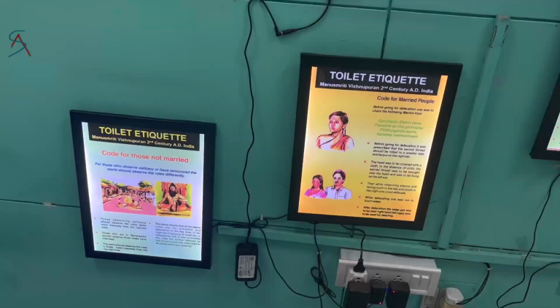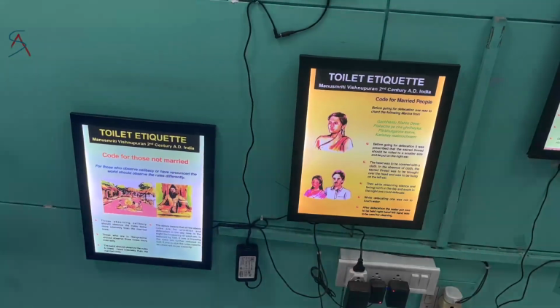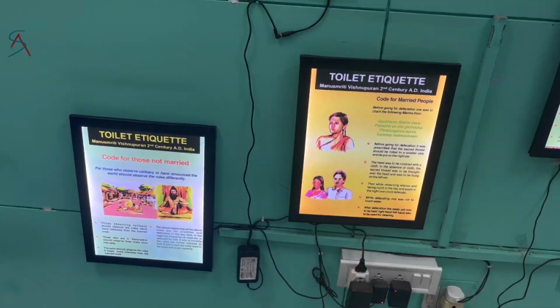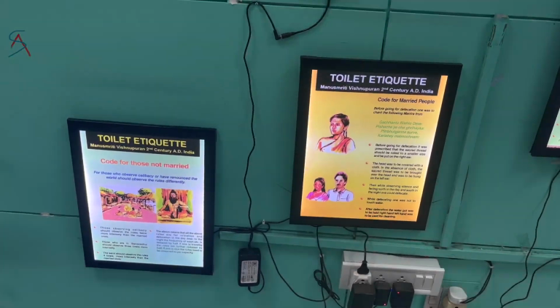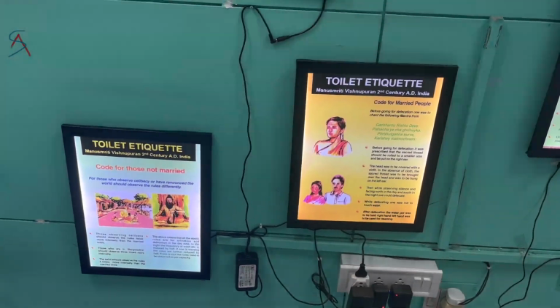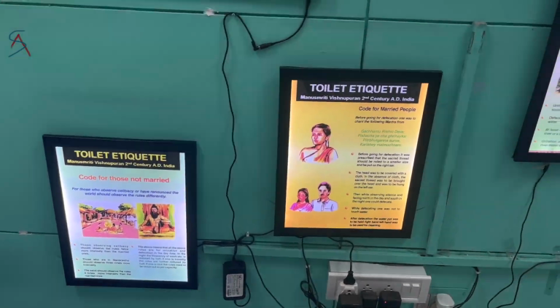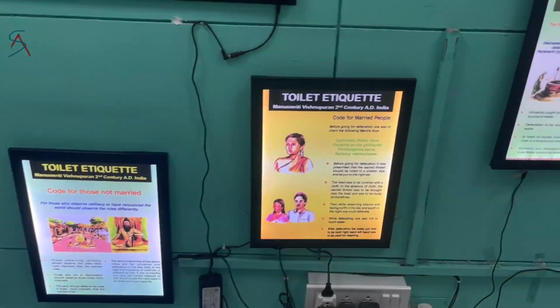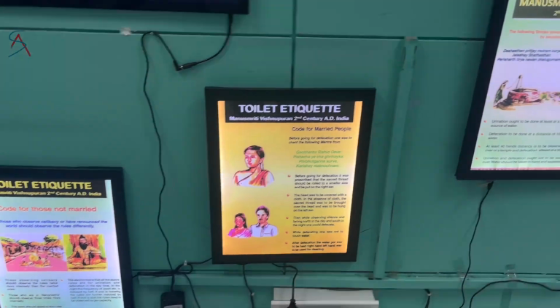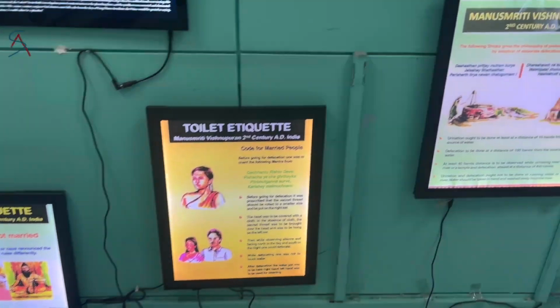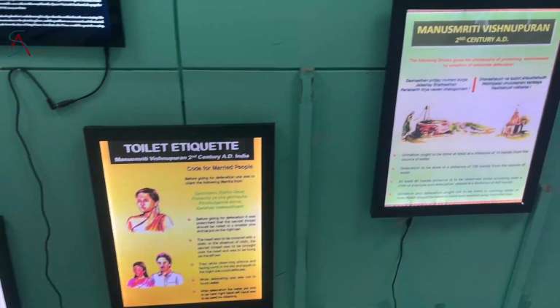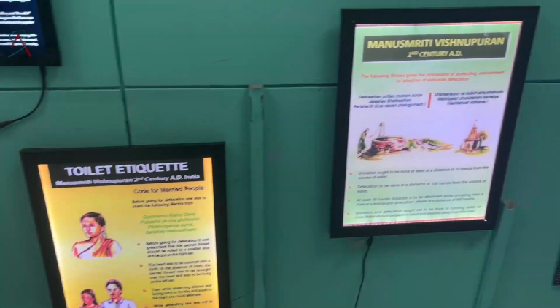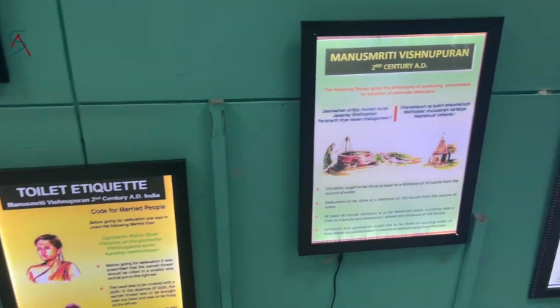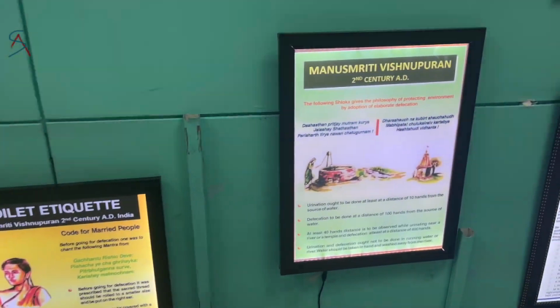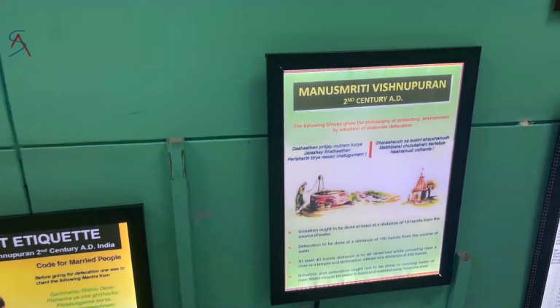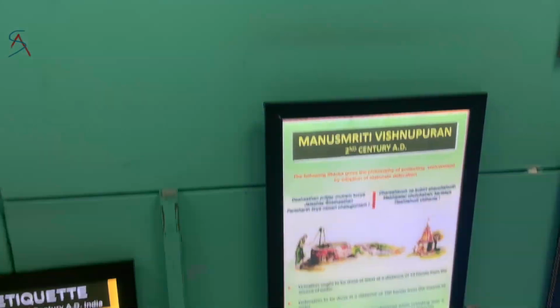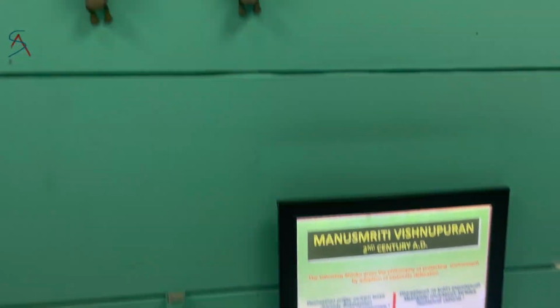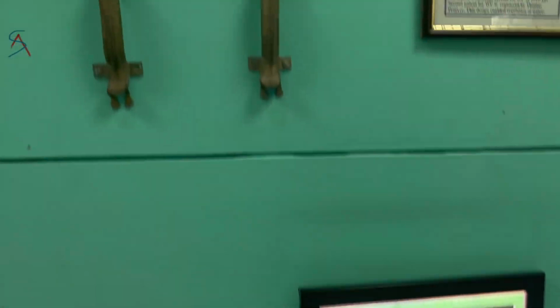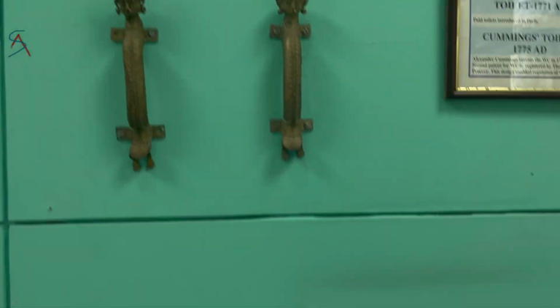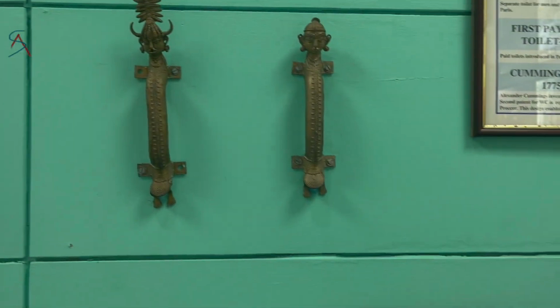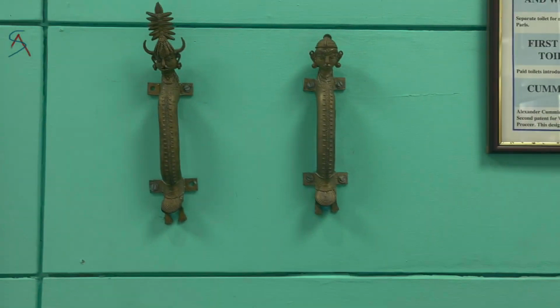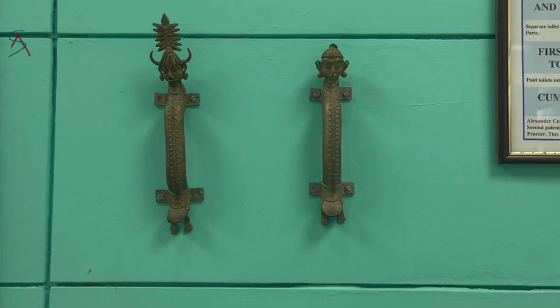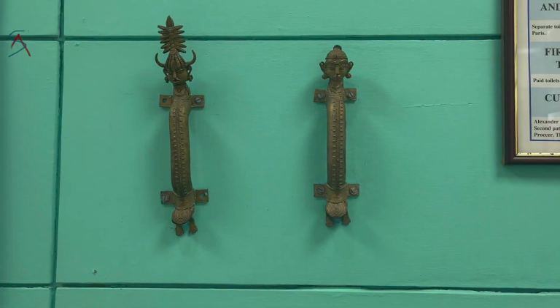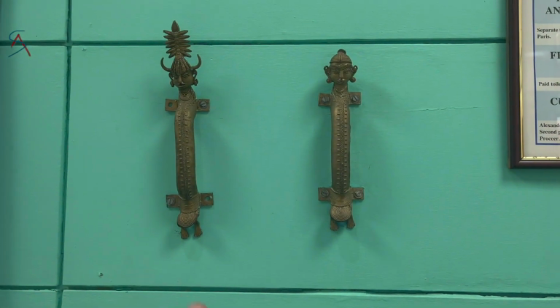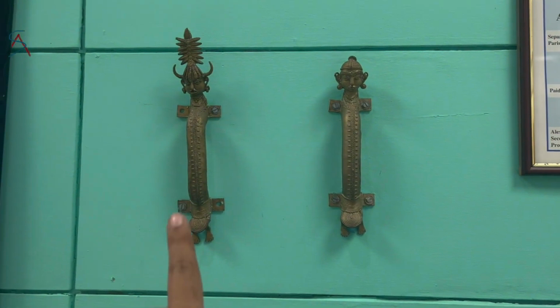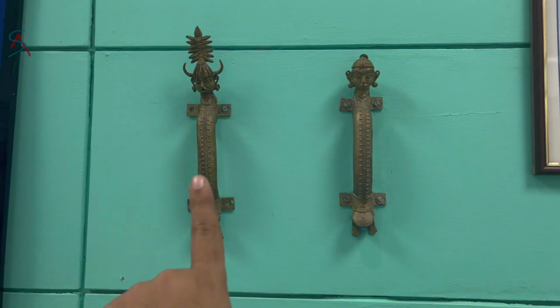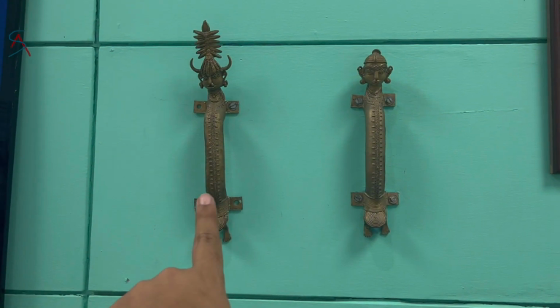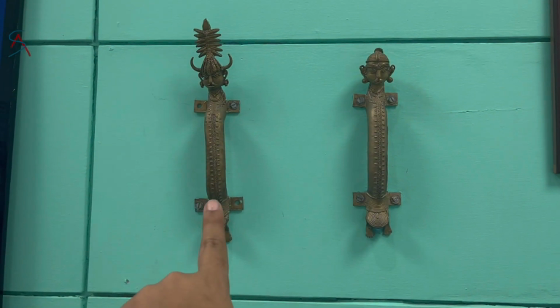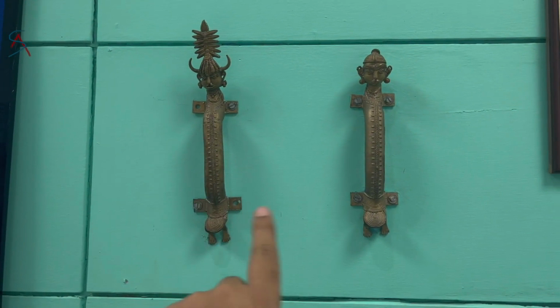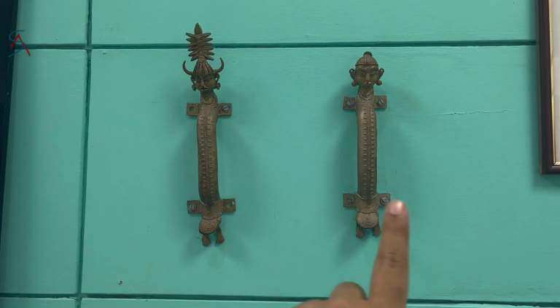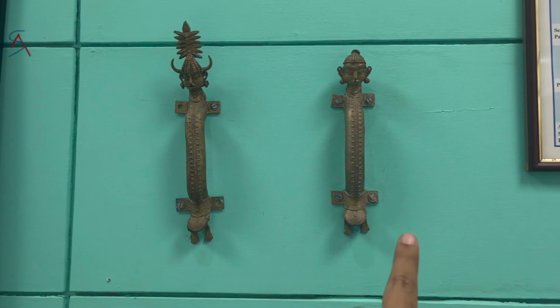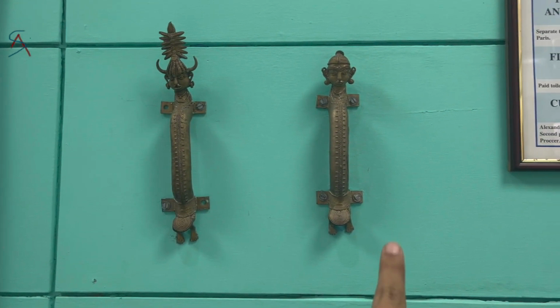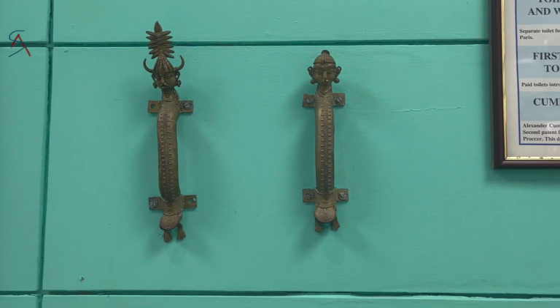These were the toilet etiquettes mentioned in Manu Smriti. These are the door handles for men and female.